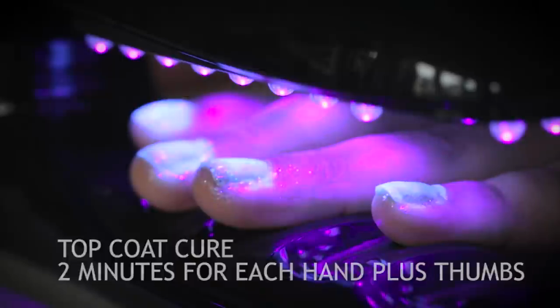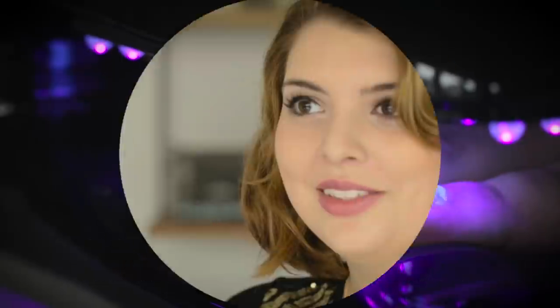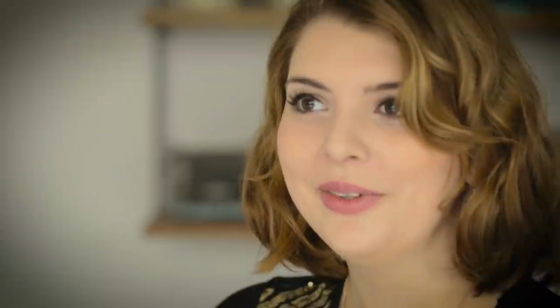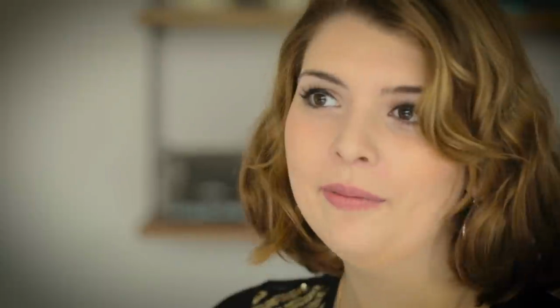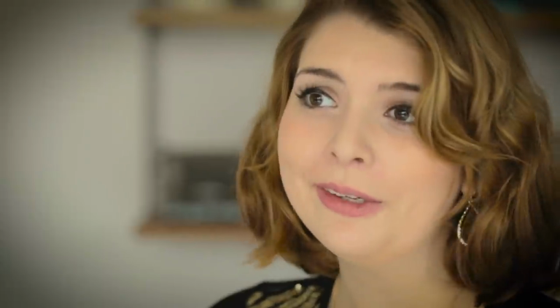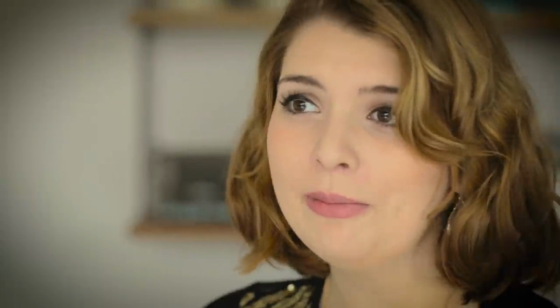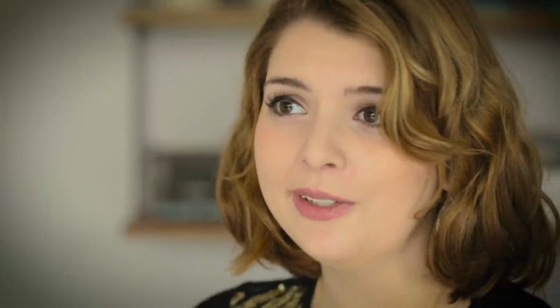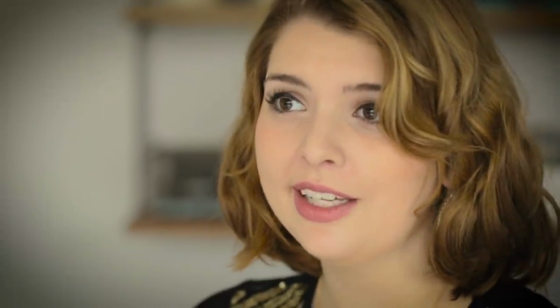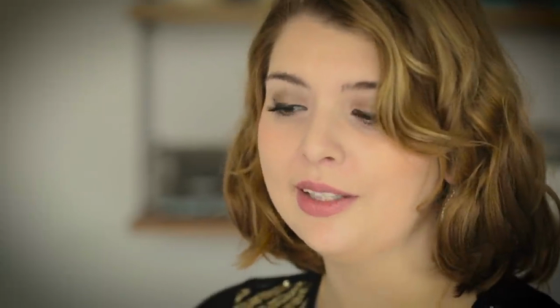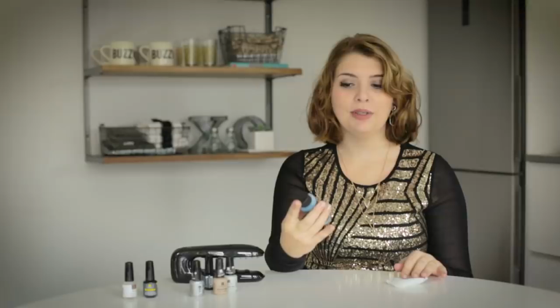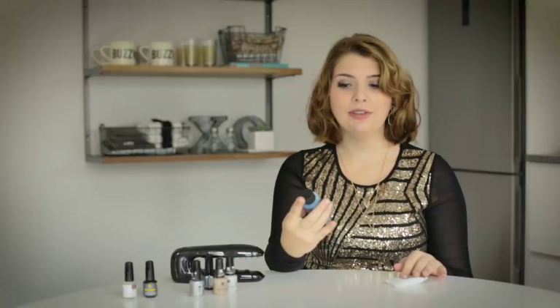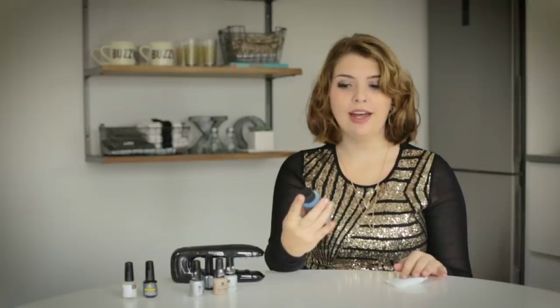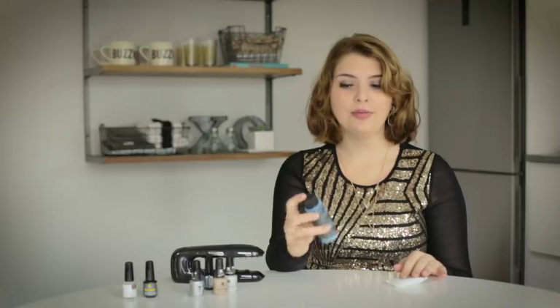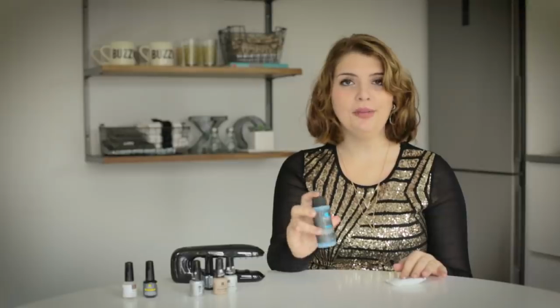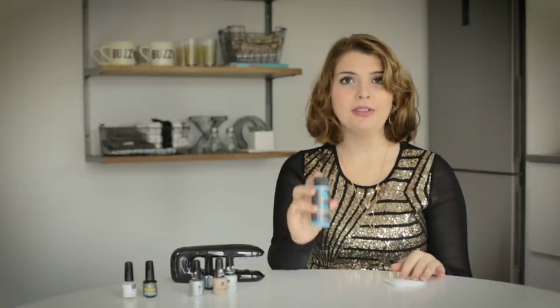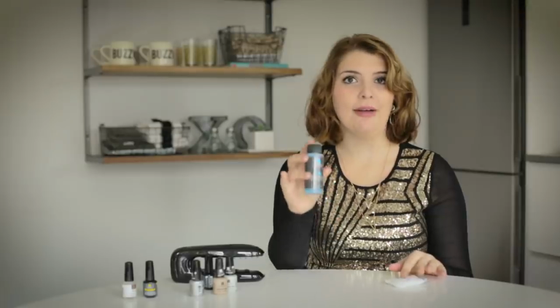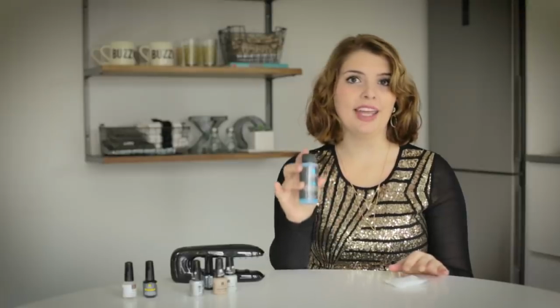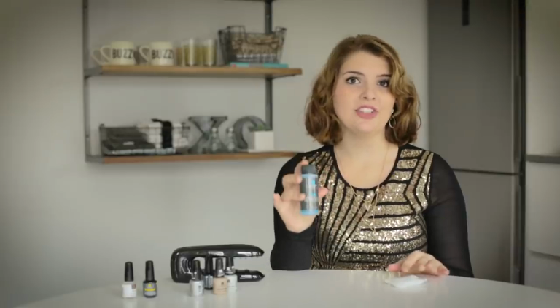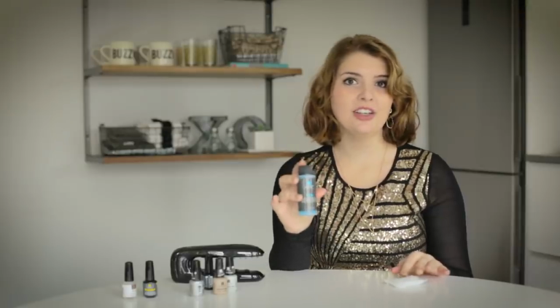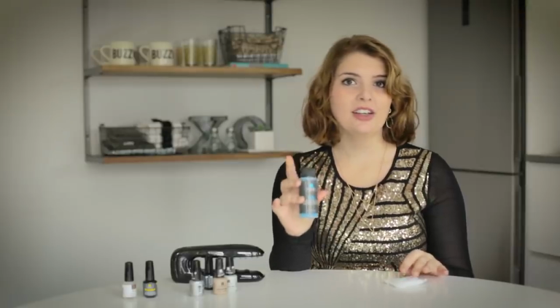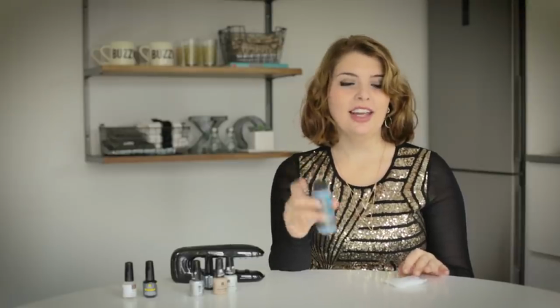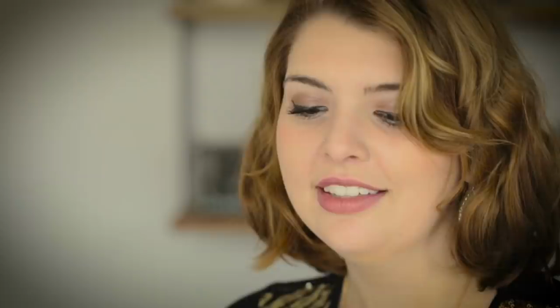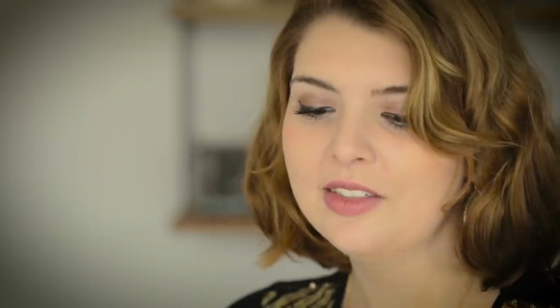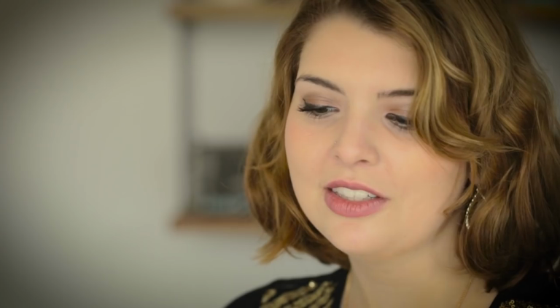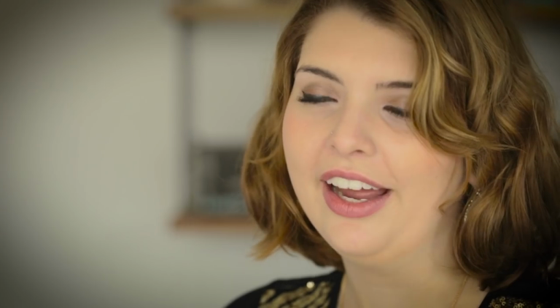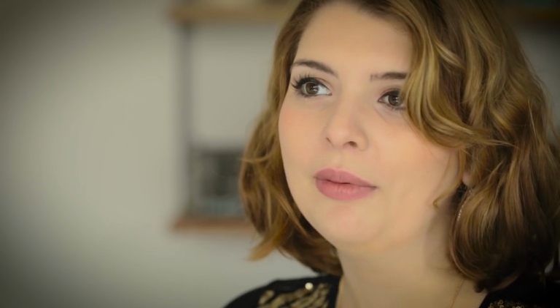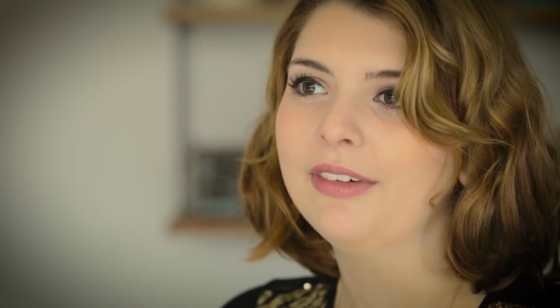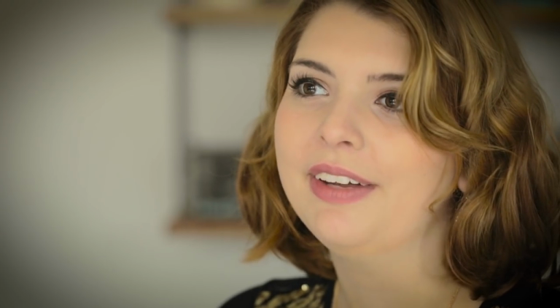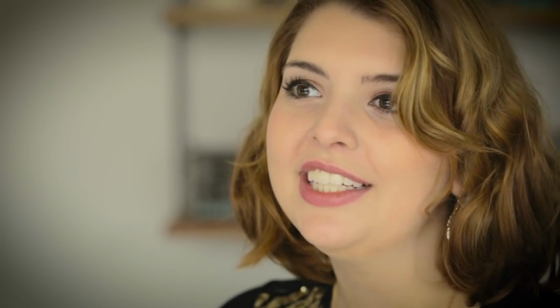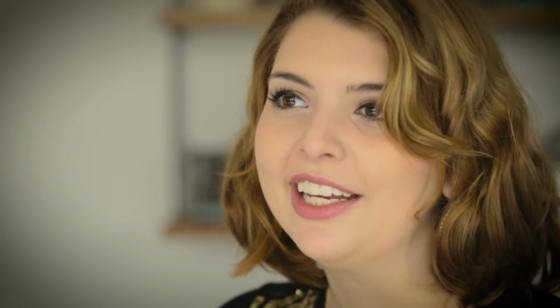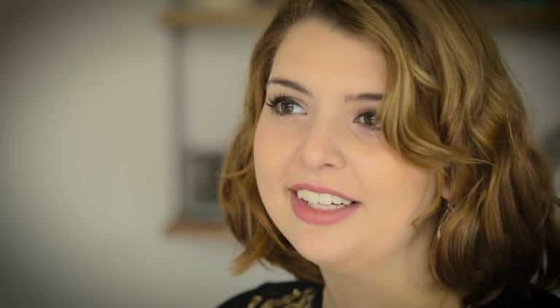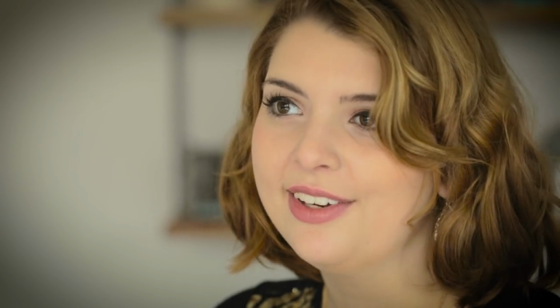So again we're going to be using the Purify pre and post application and this is just going to help get rid of any tacky residue.